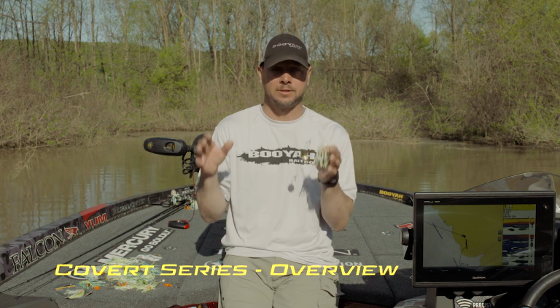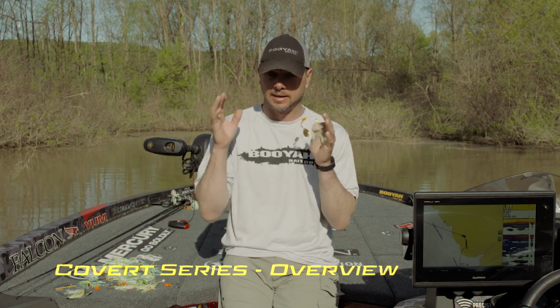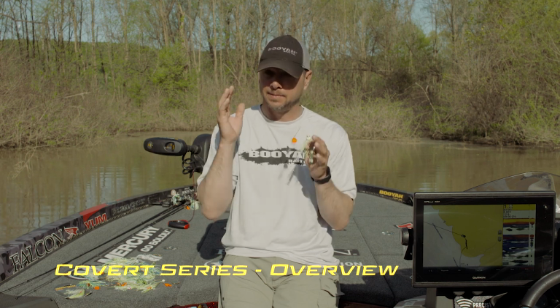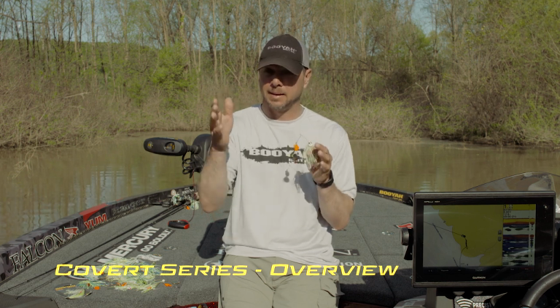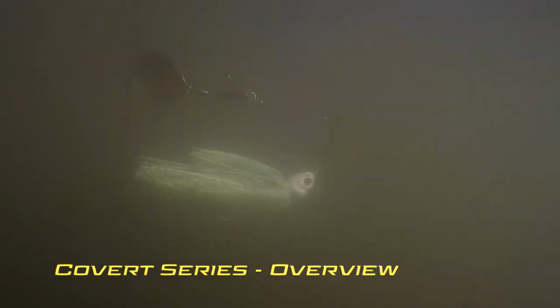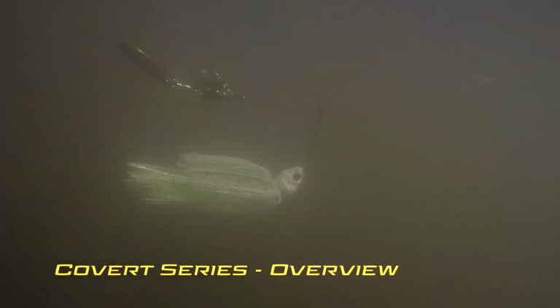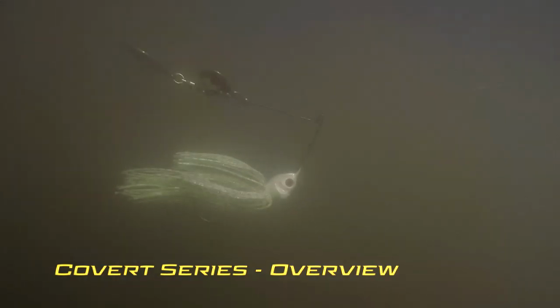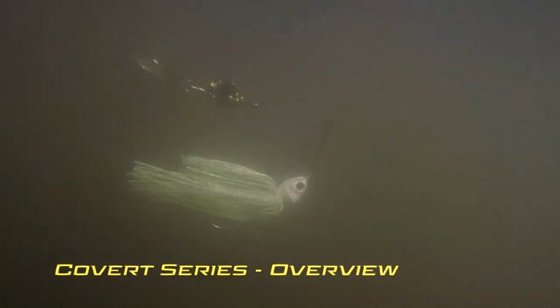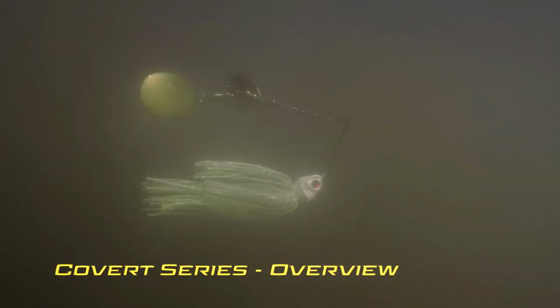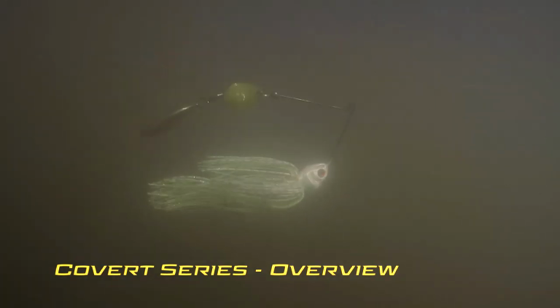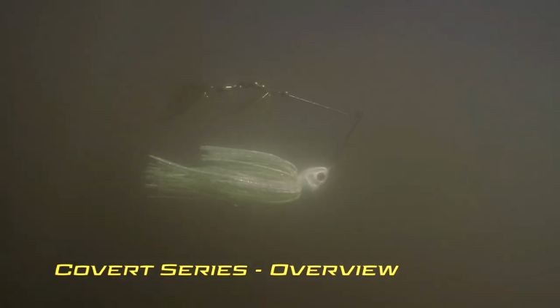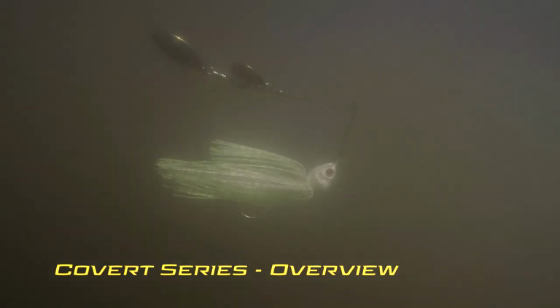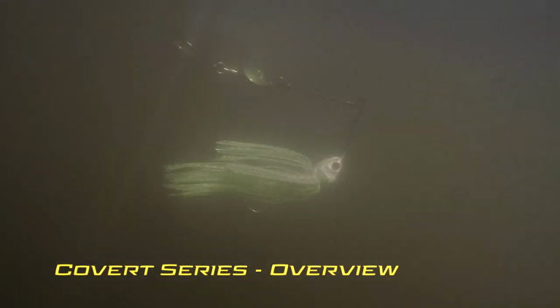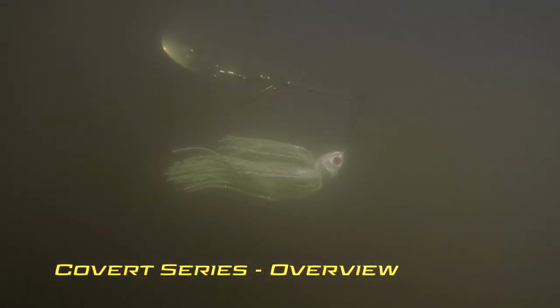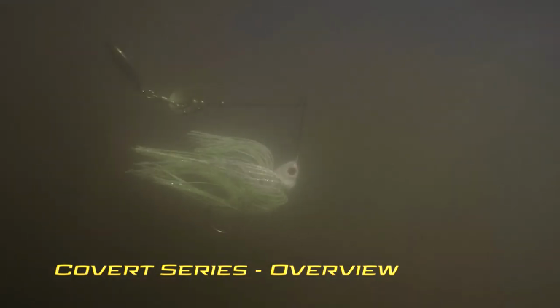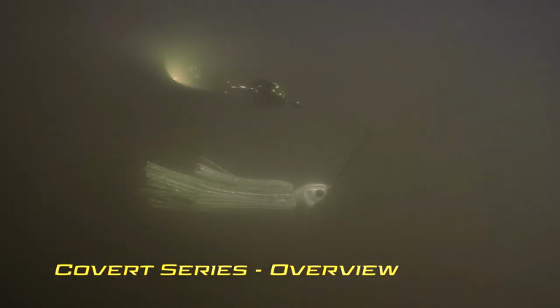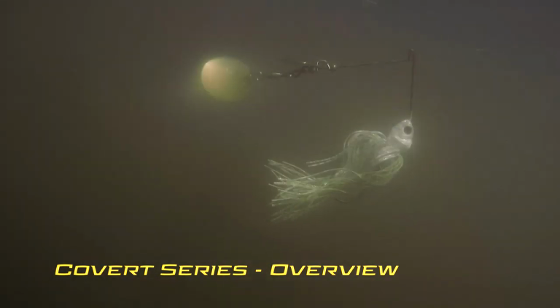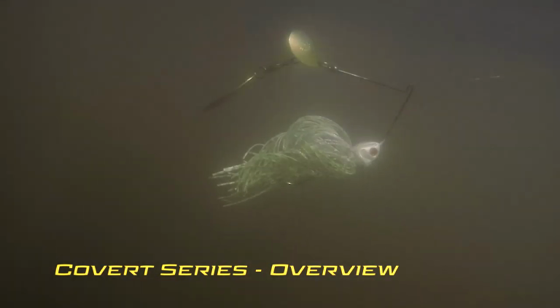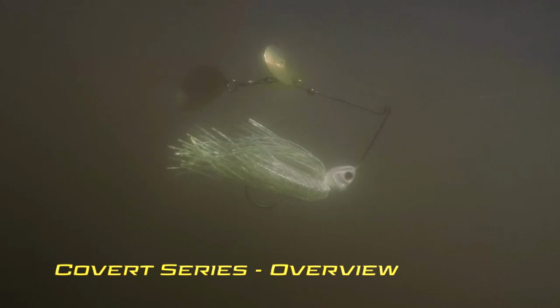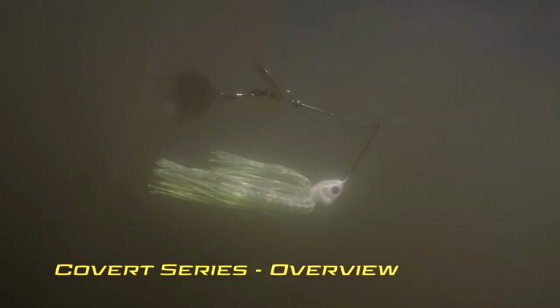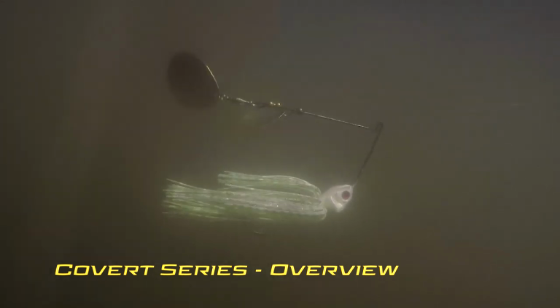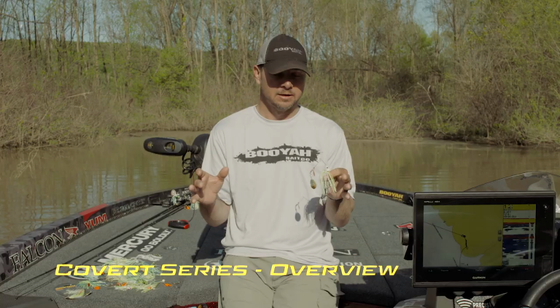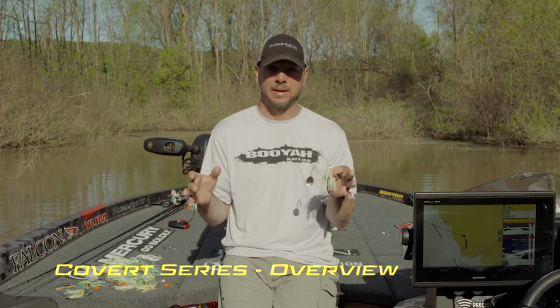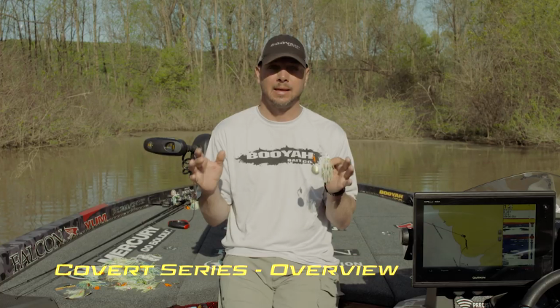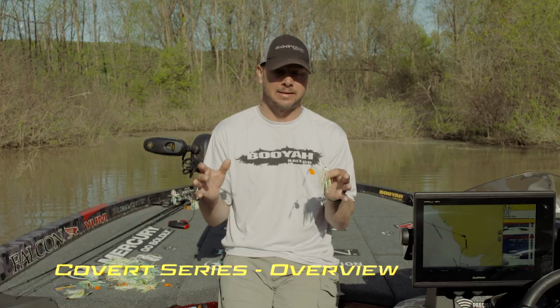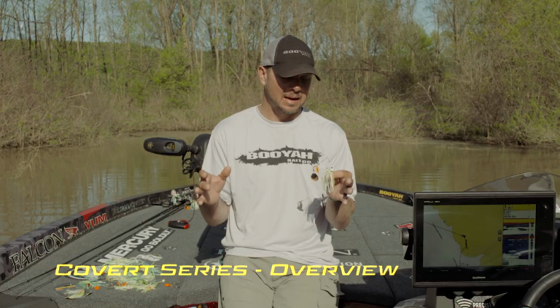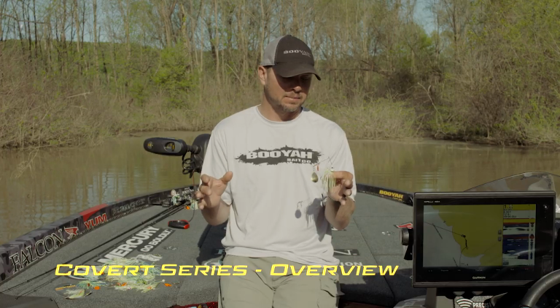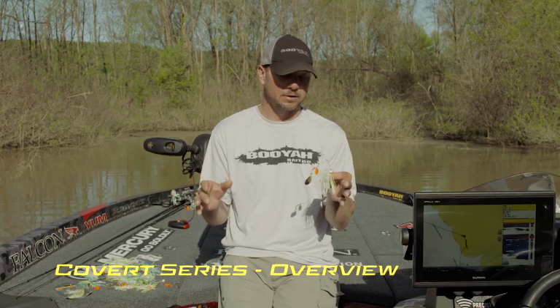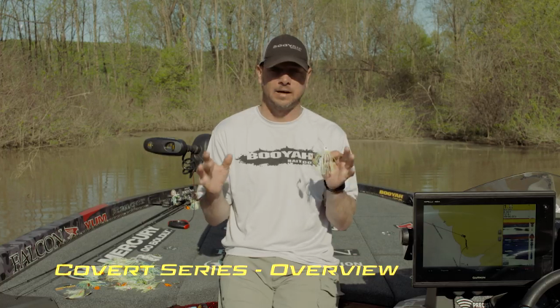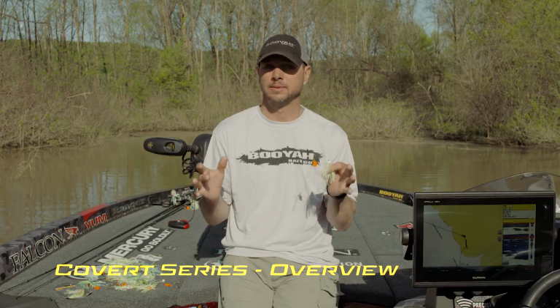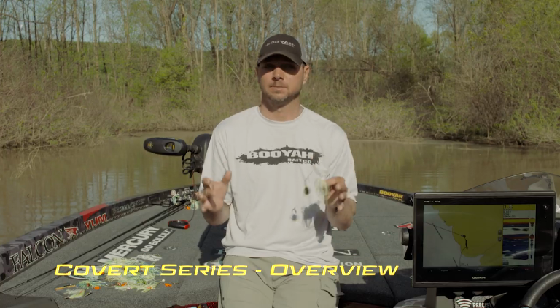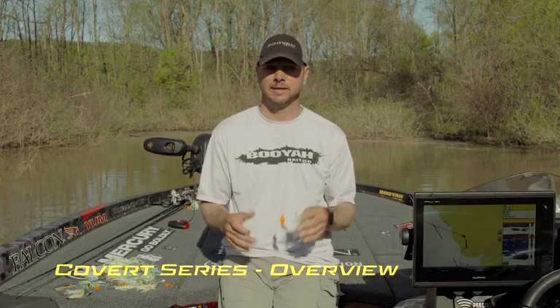Something really special — won a lot of tournaments and spent a lot of time in the boat developing this bait.